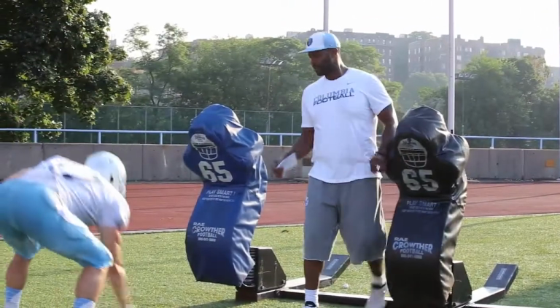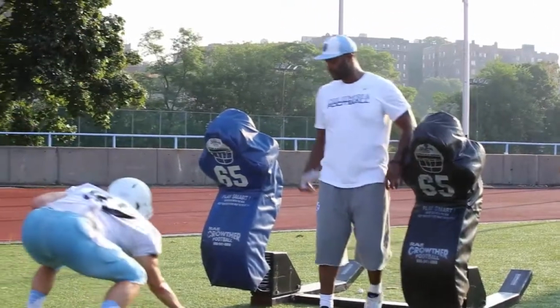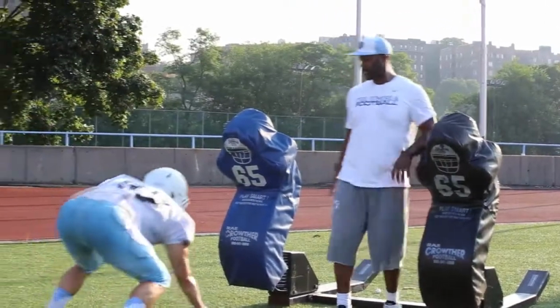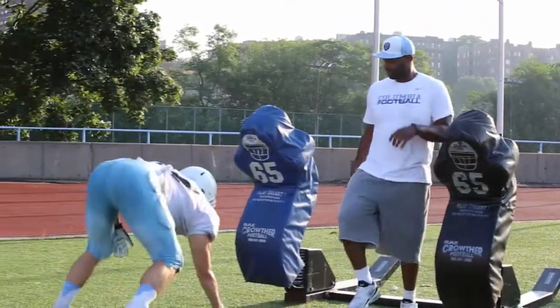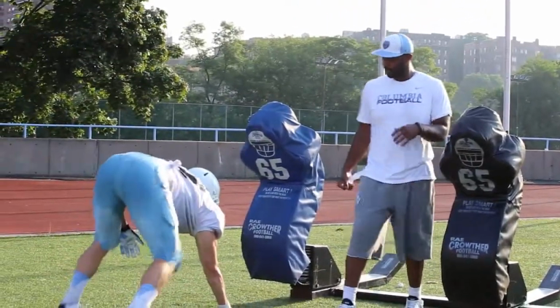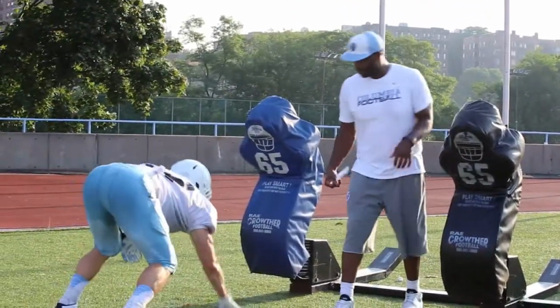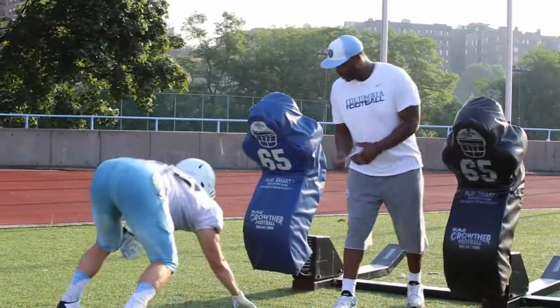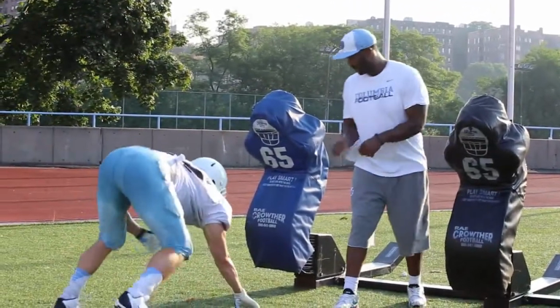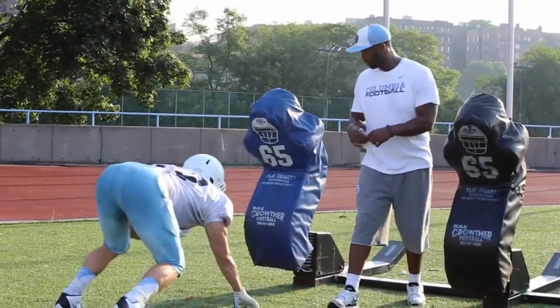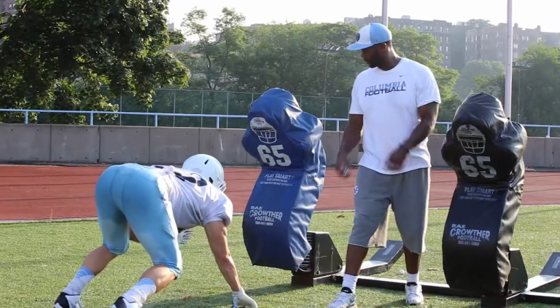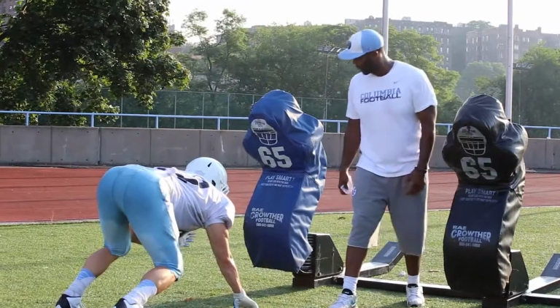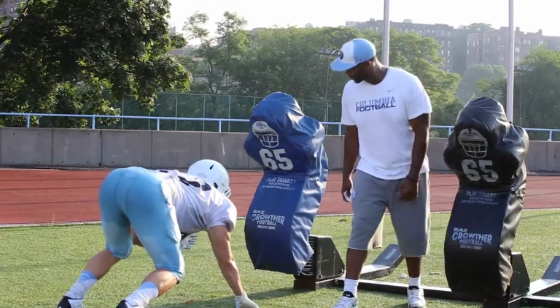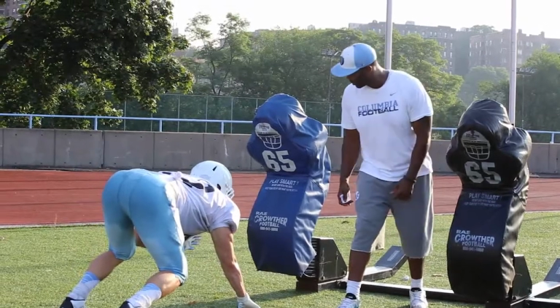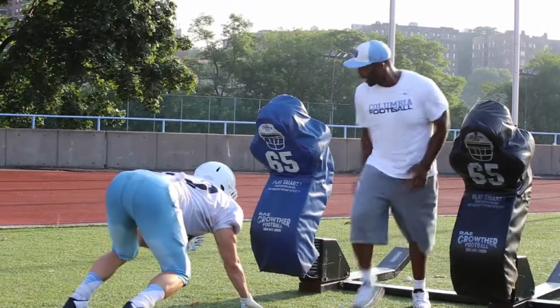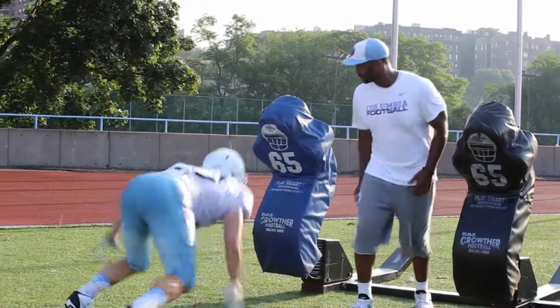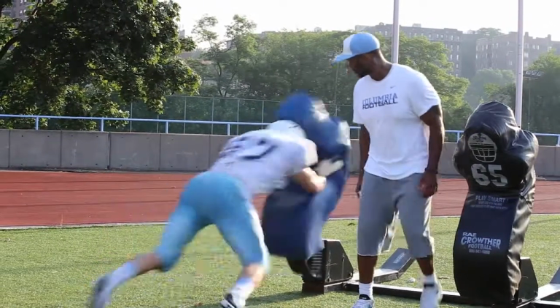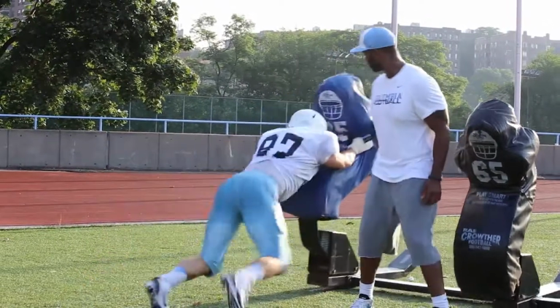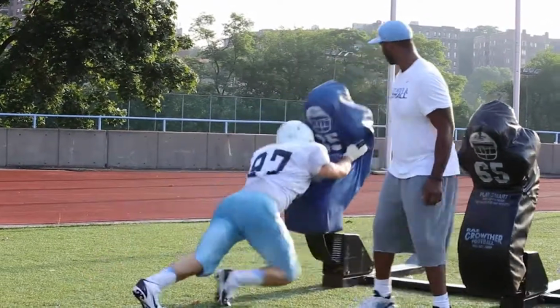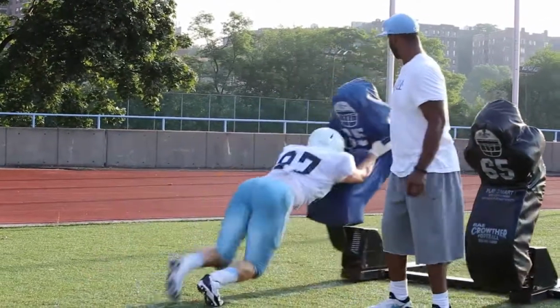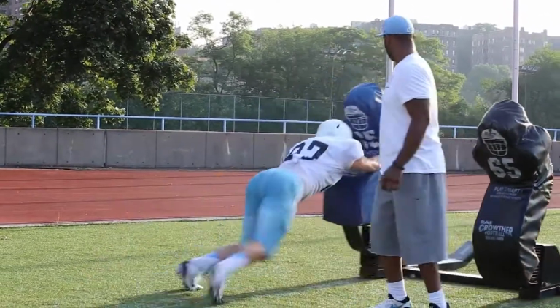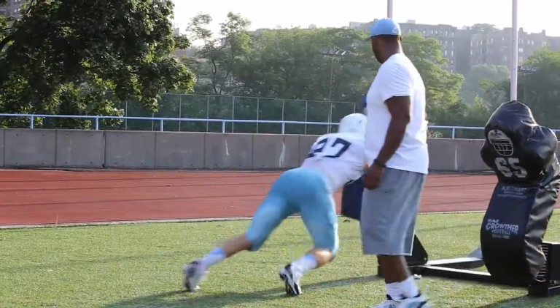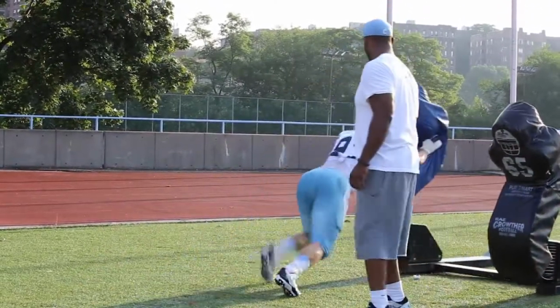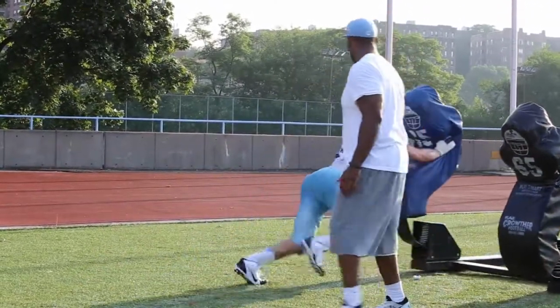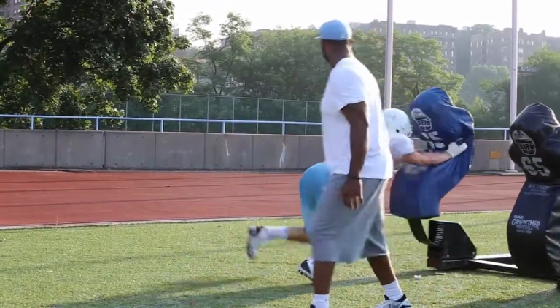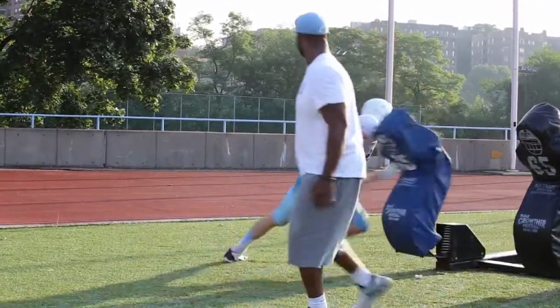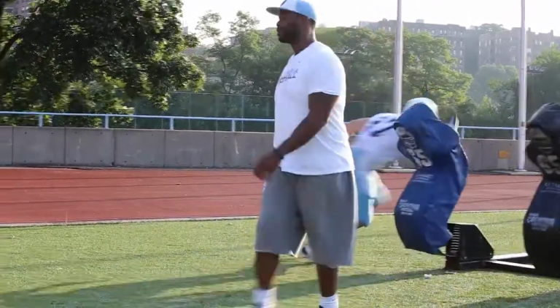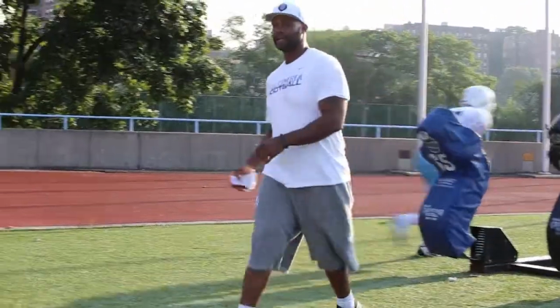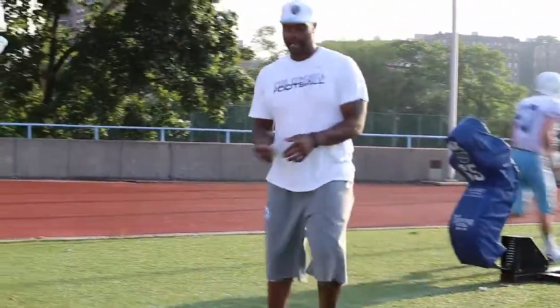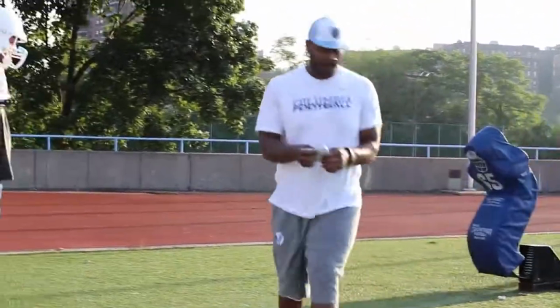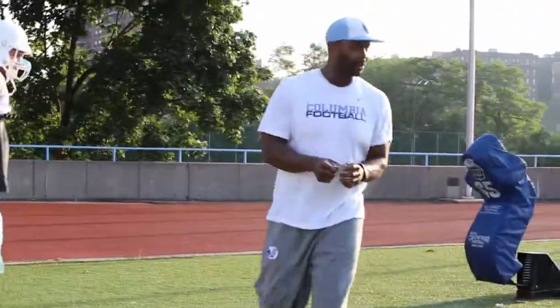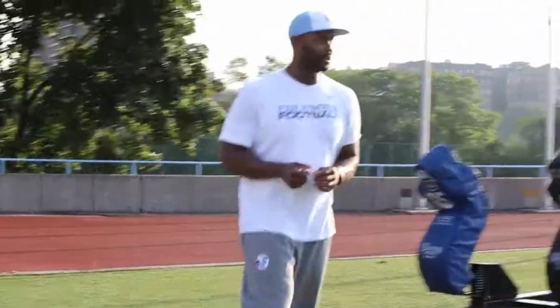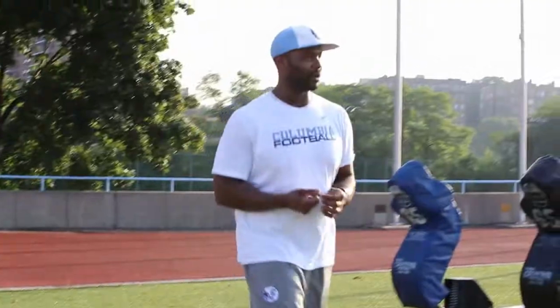Real quick, man. Better than a rep. Show them how it's done. Hit. All right. Good work. Good work.